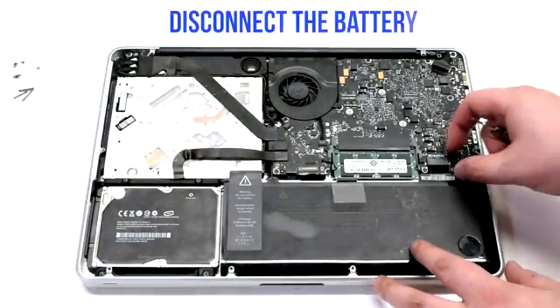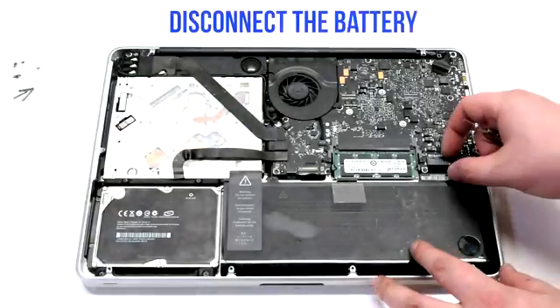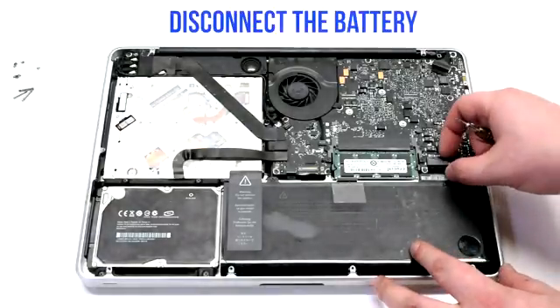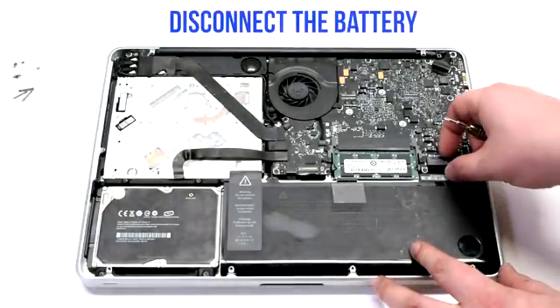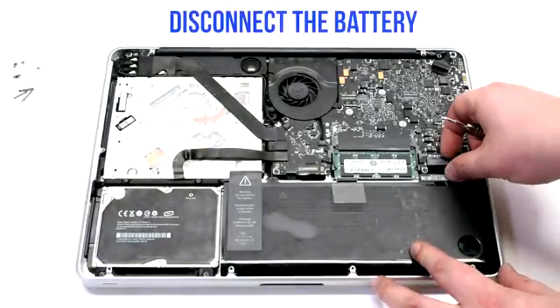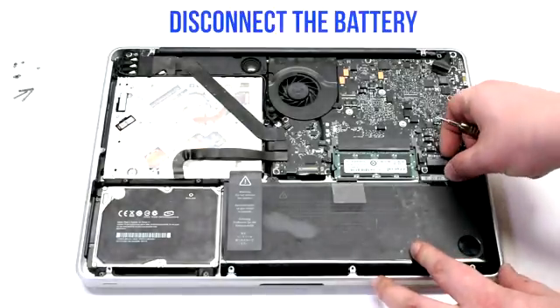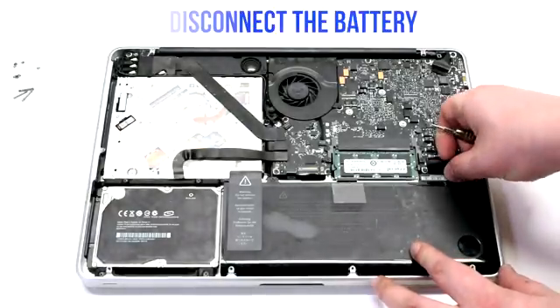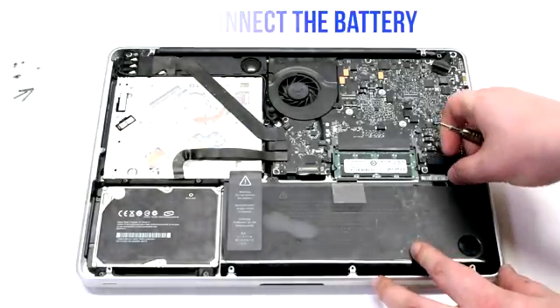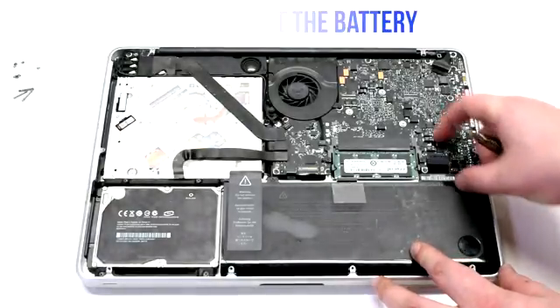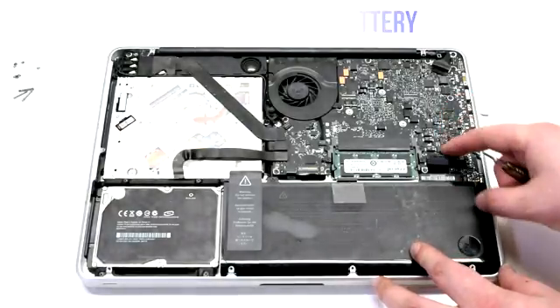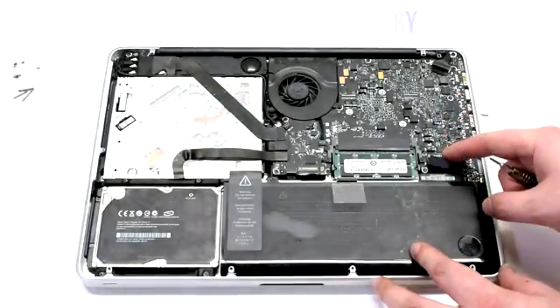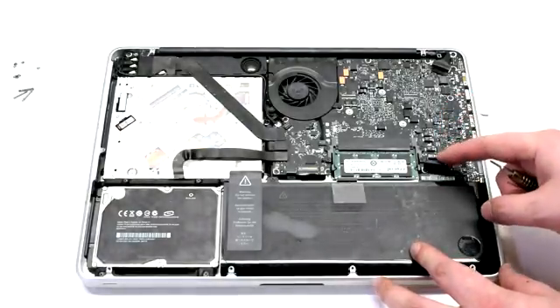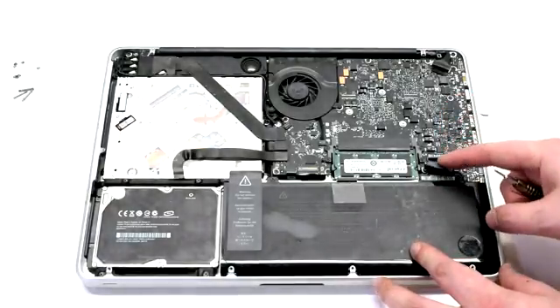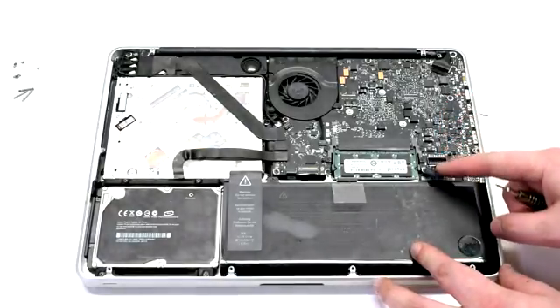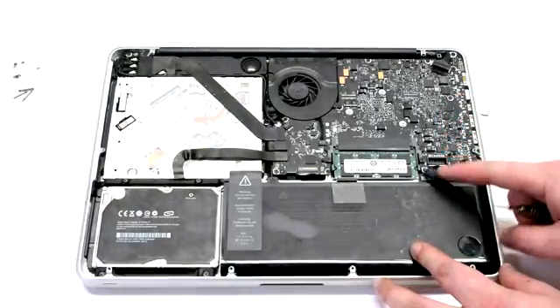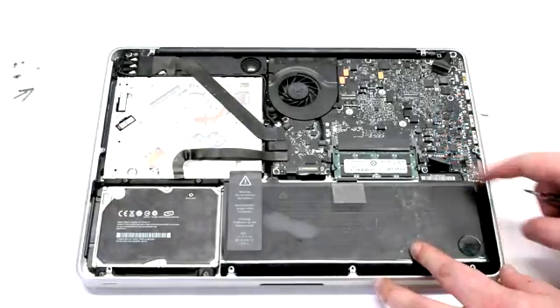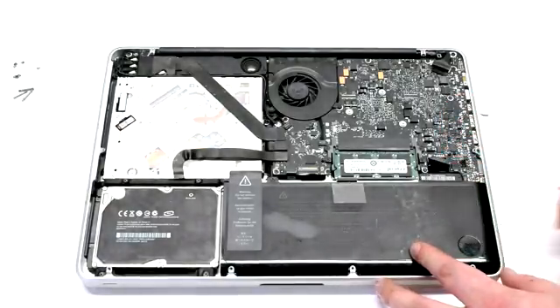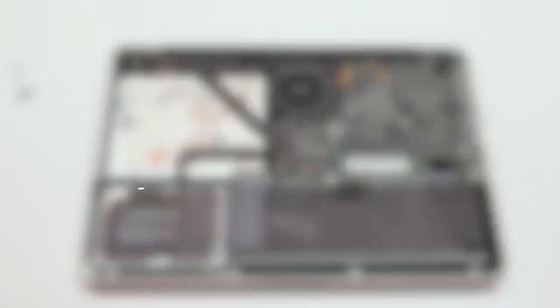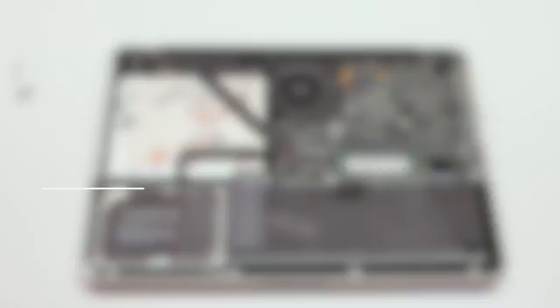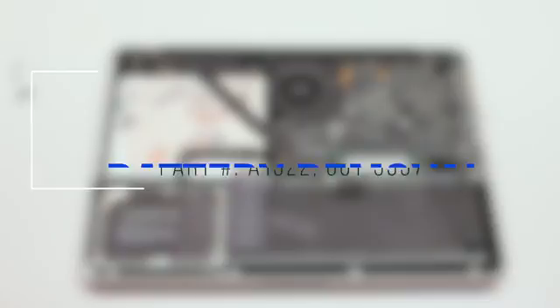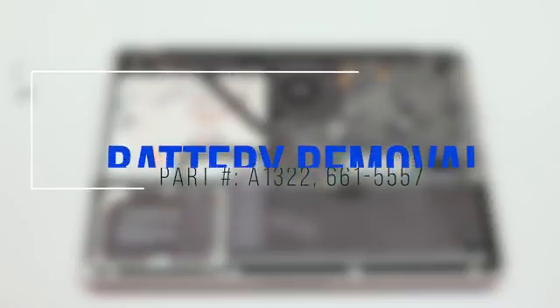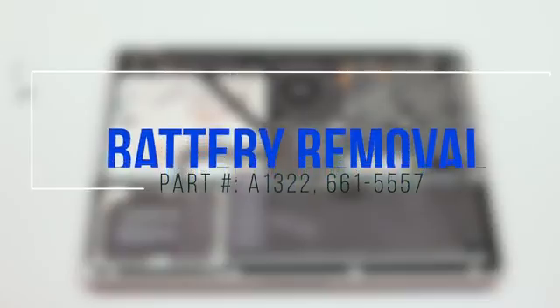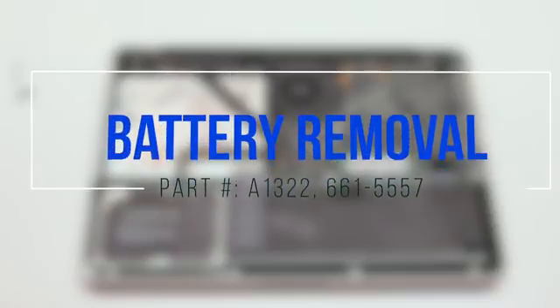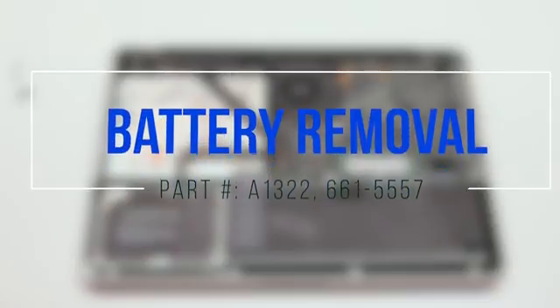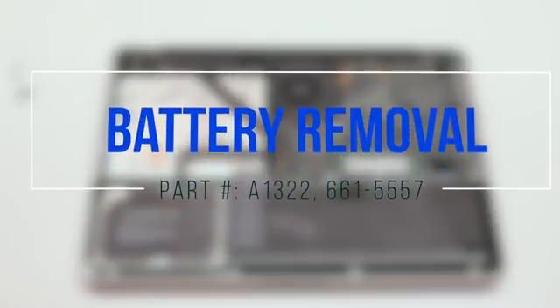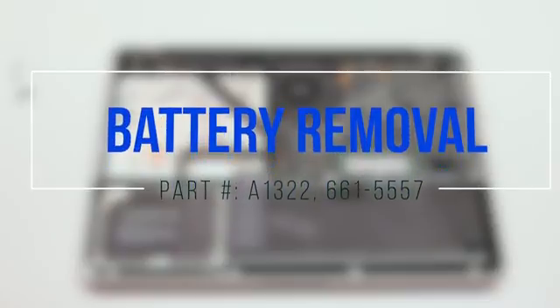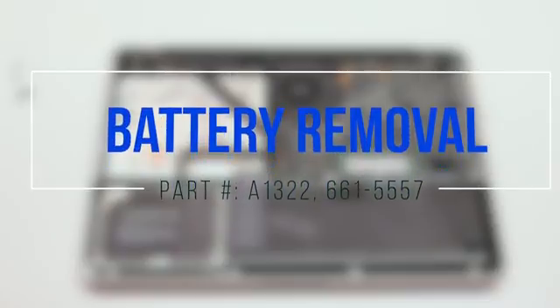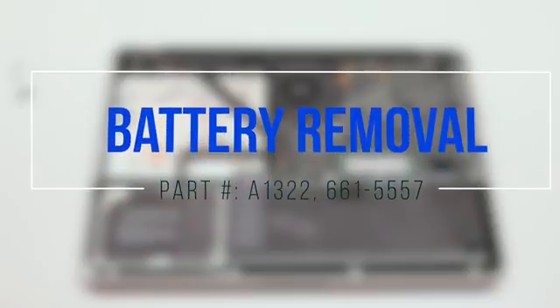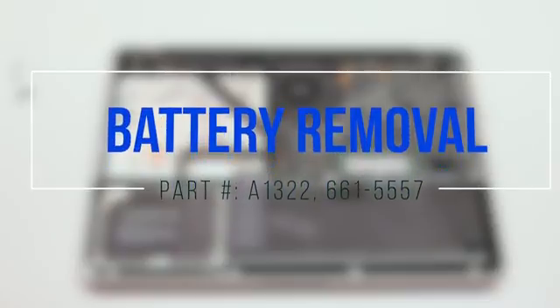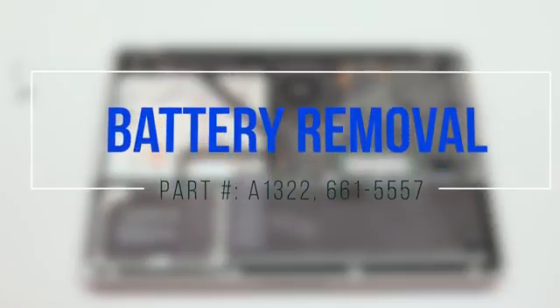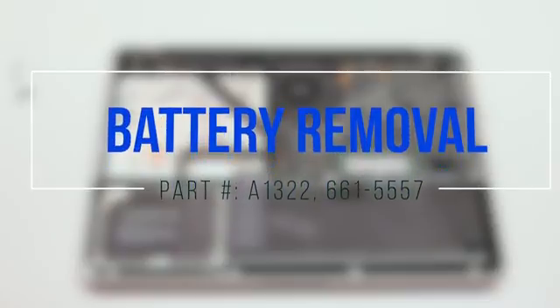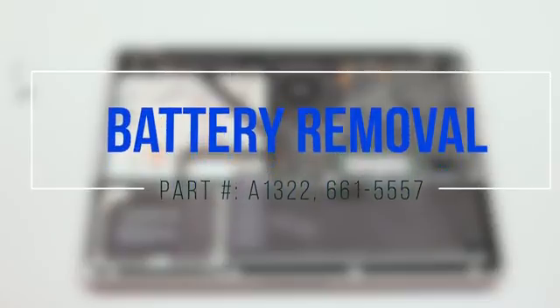Disconnect the battery before you begin. Battery removal.